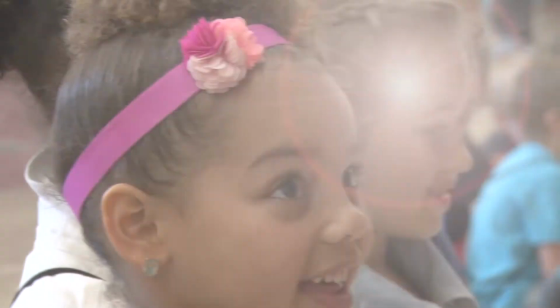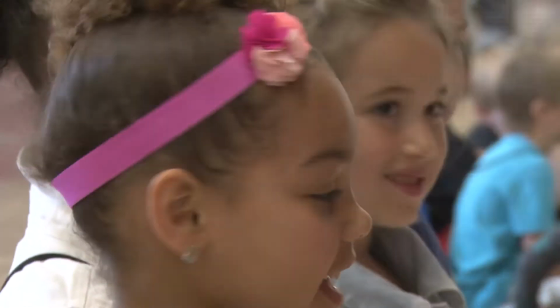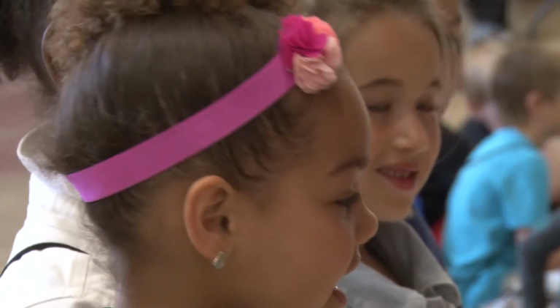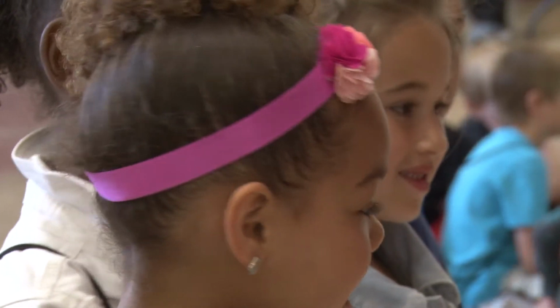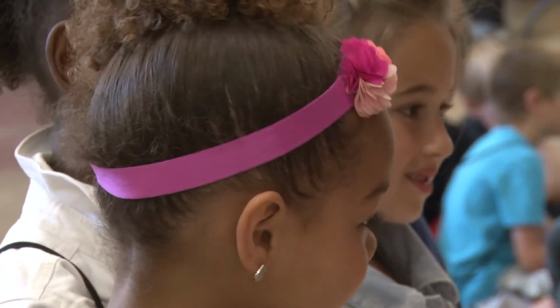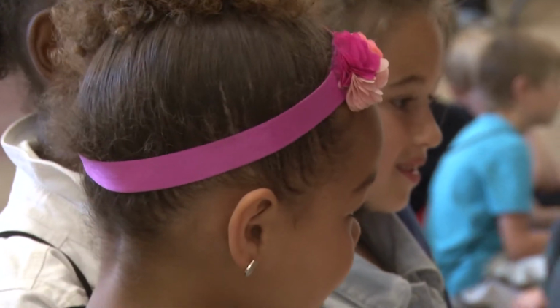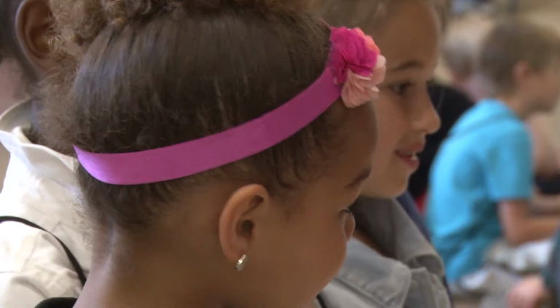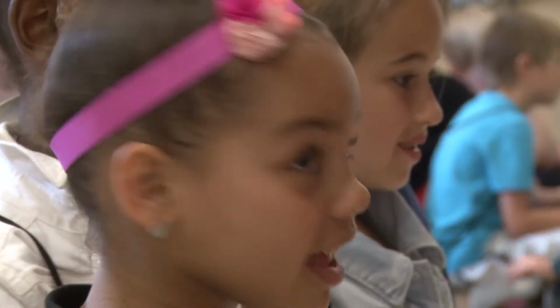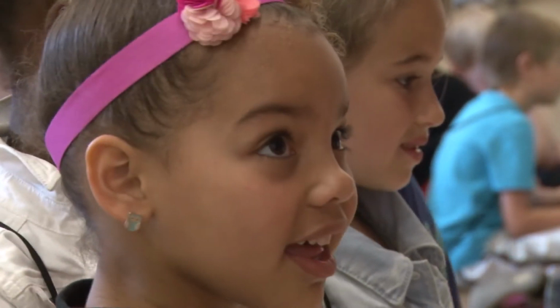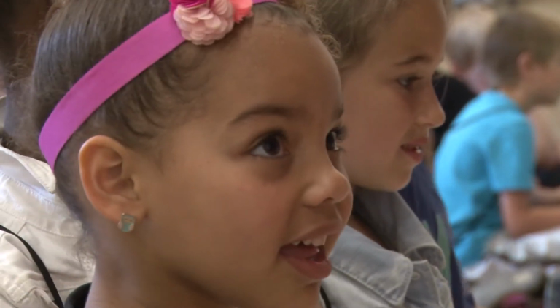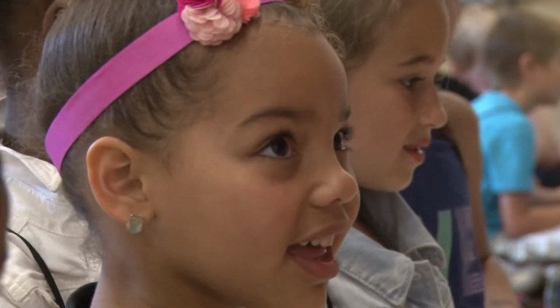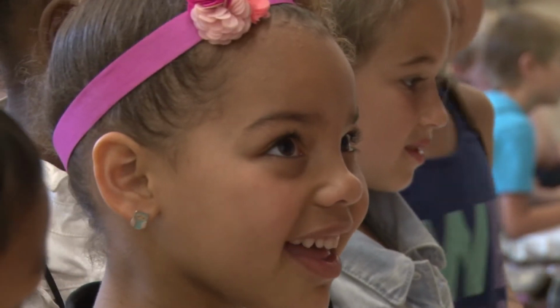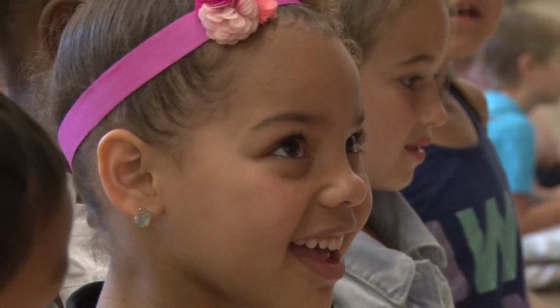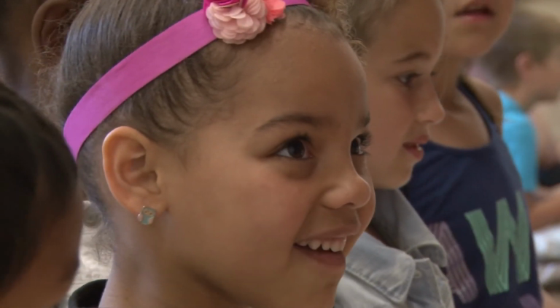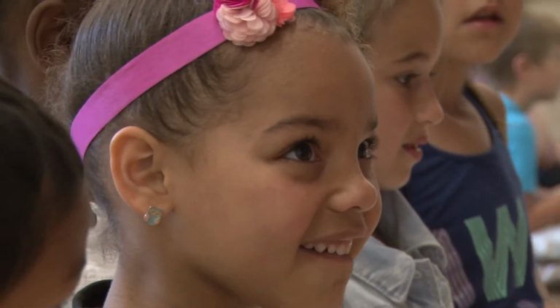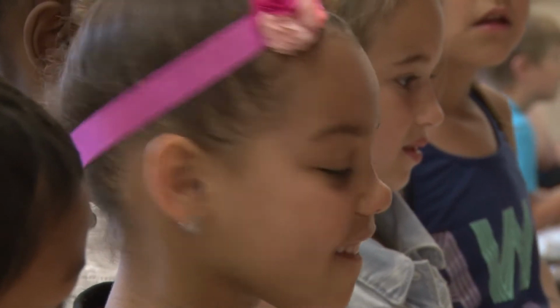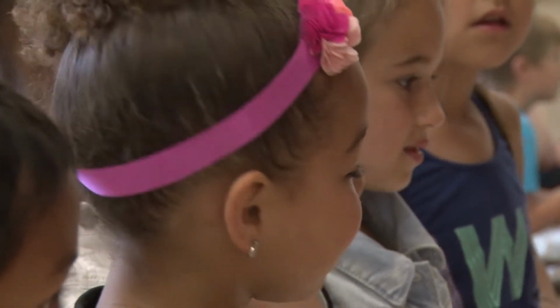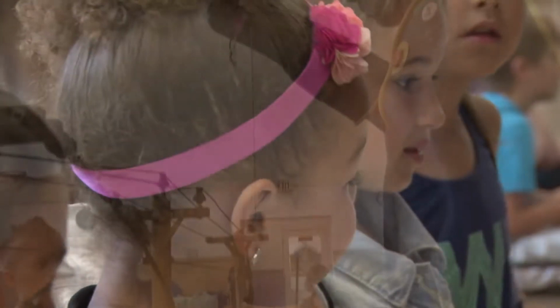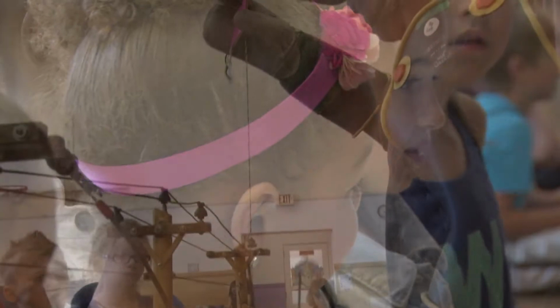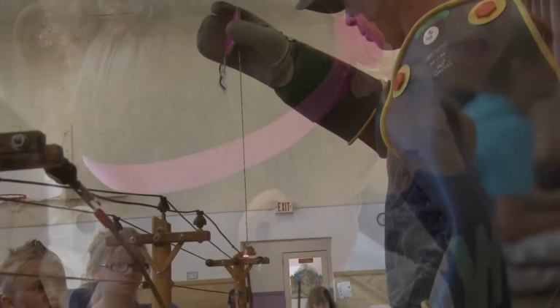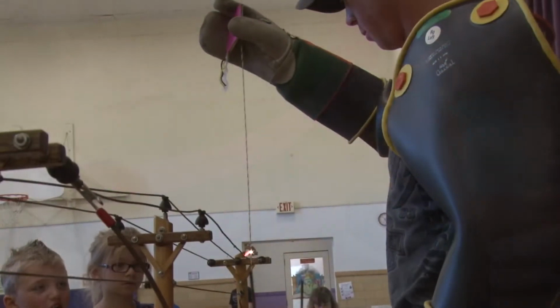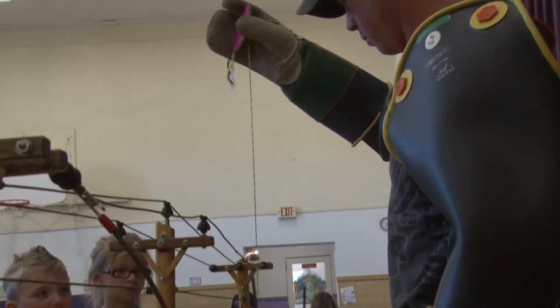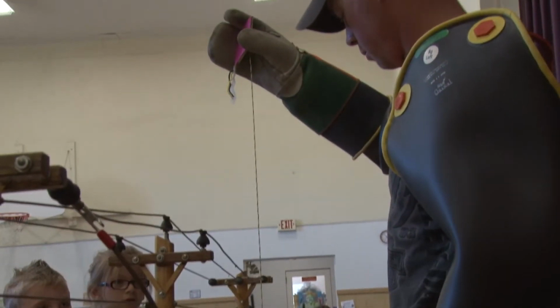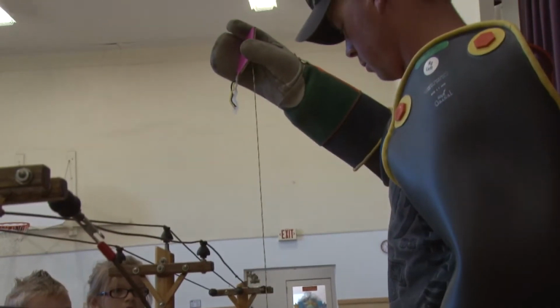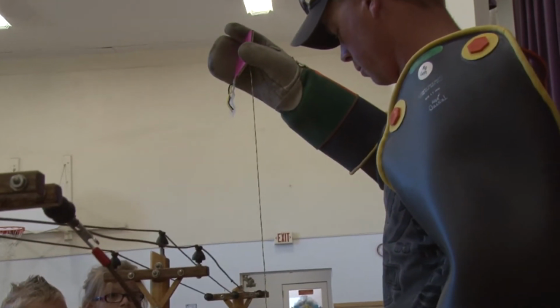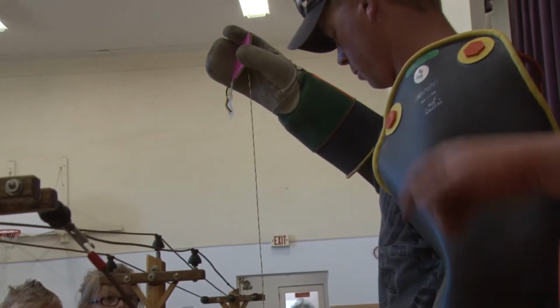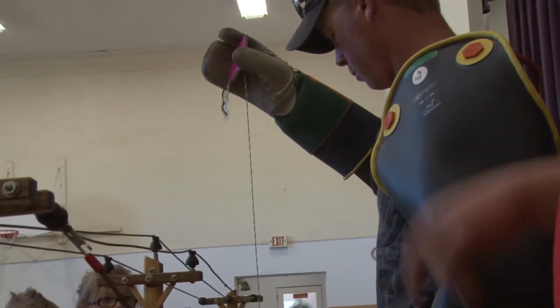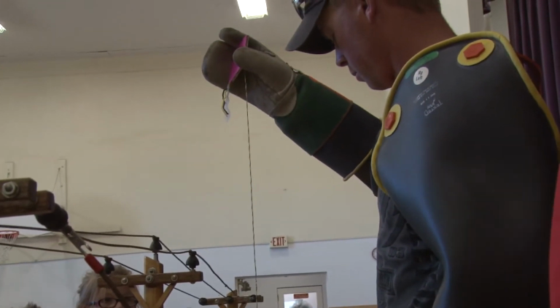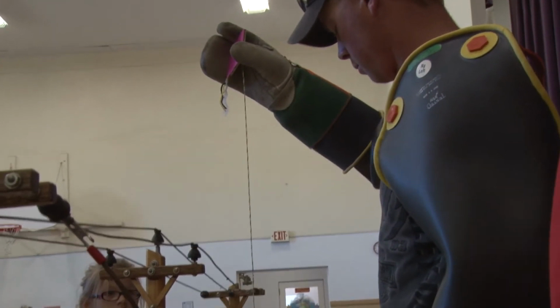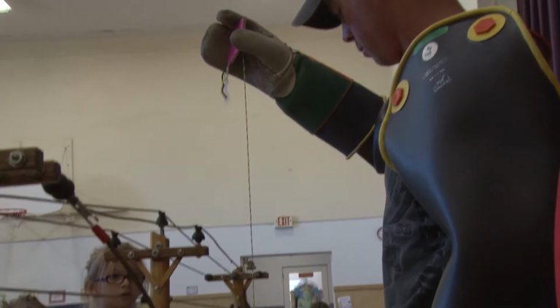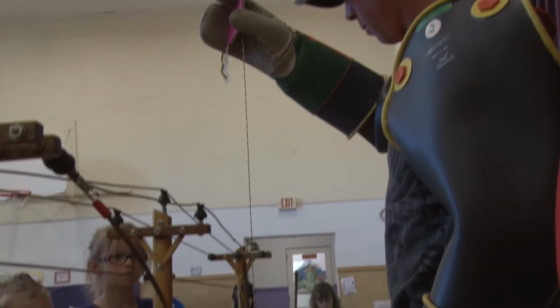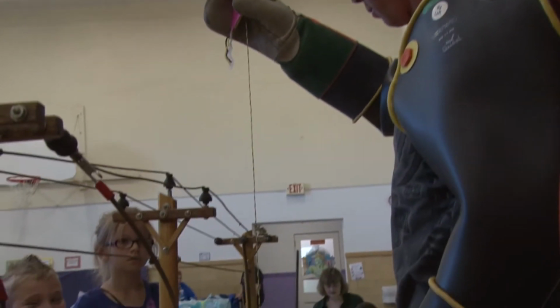With wide-eyed, eager, and utter awe, school kids get a first-hand look at how vital it is to play it safe around electricity.